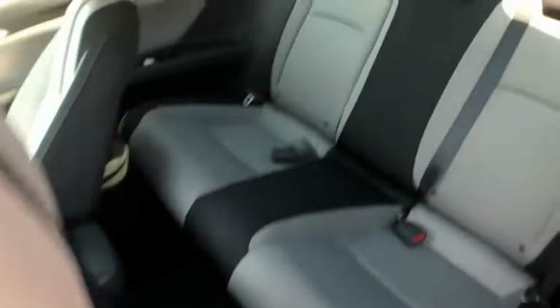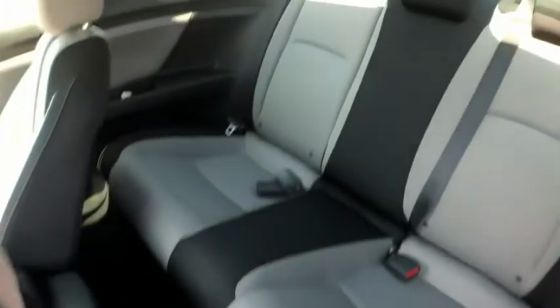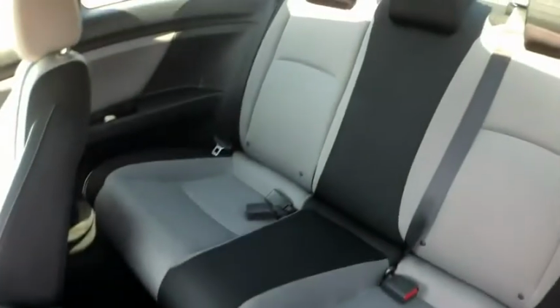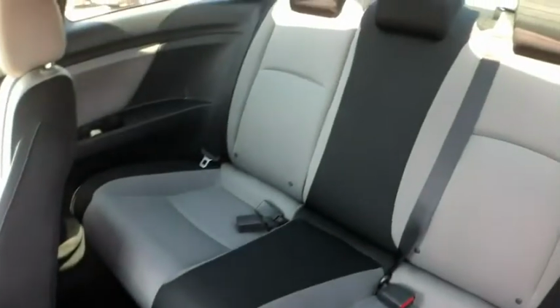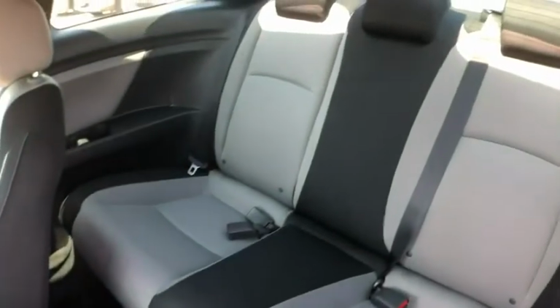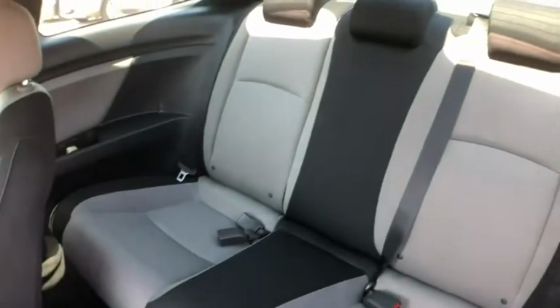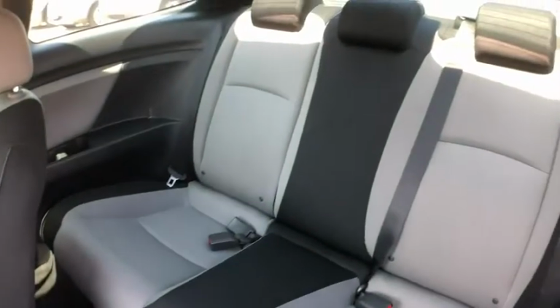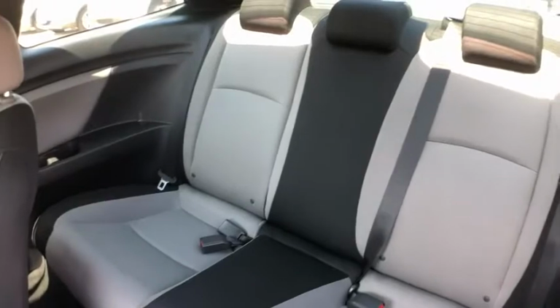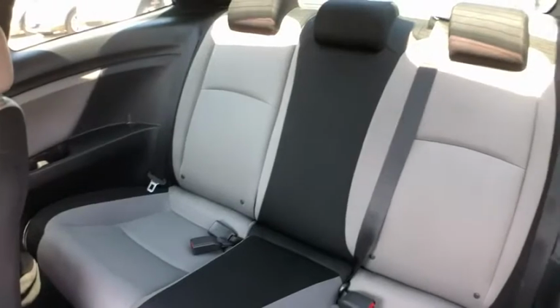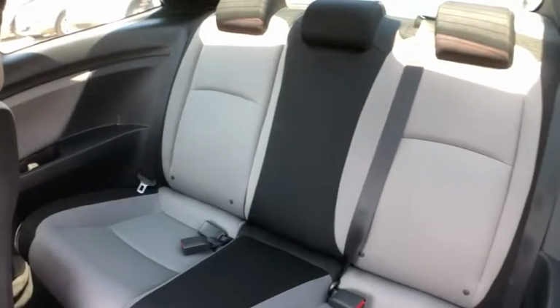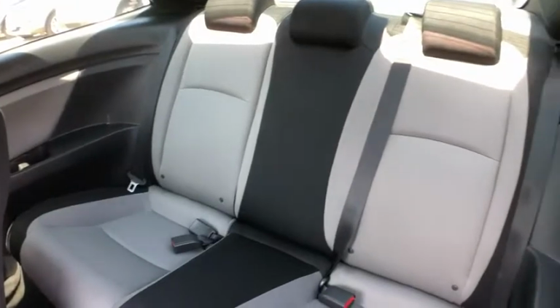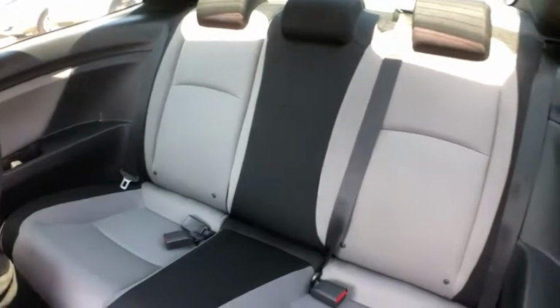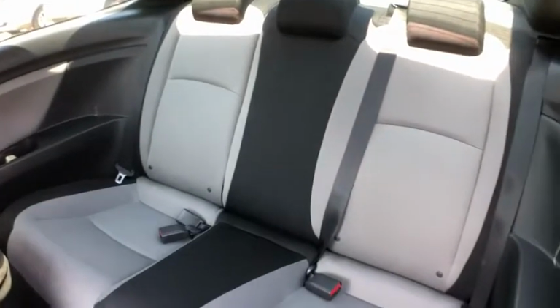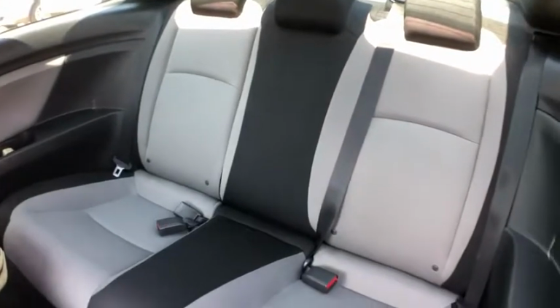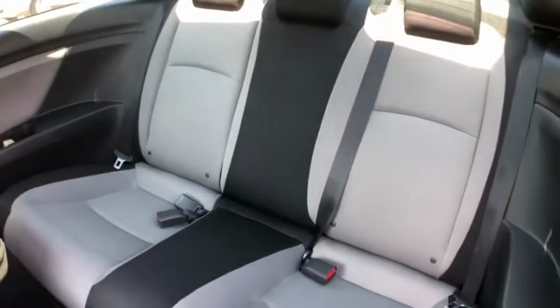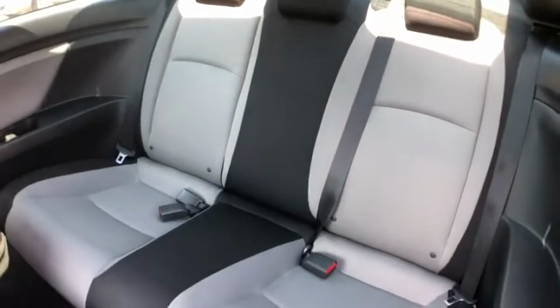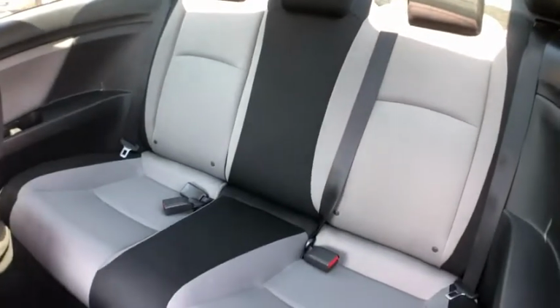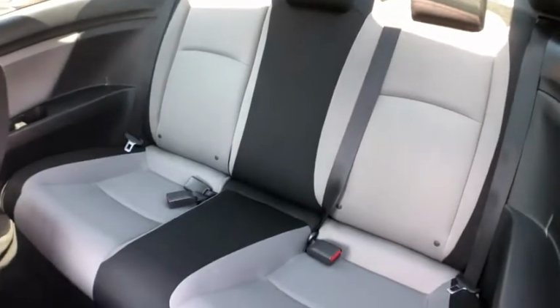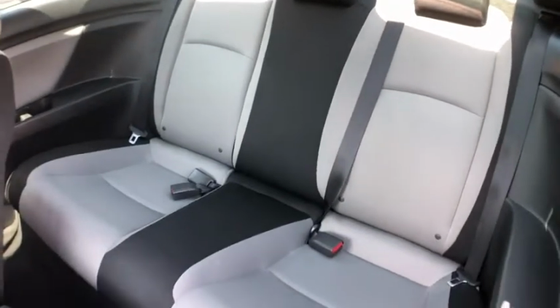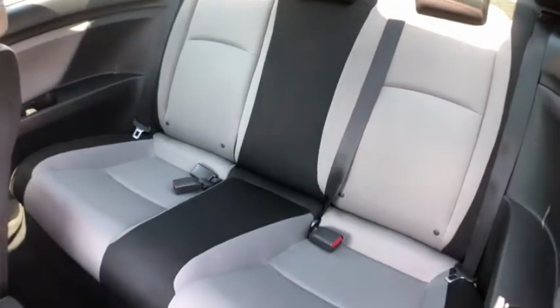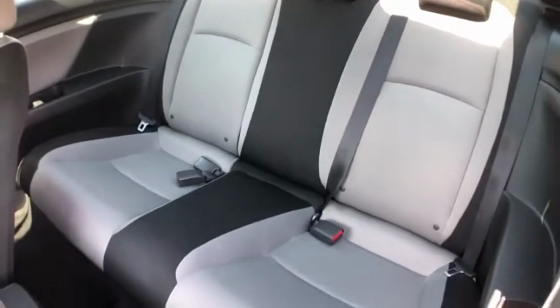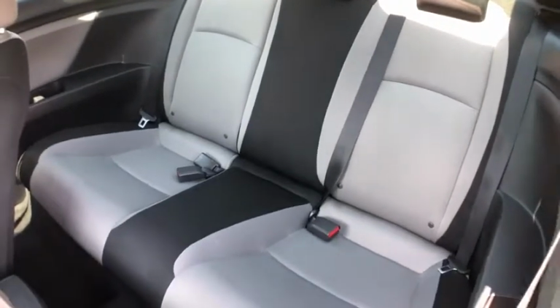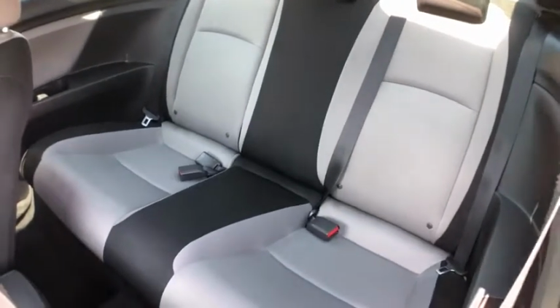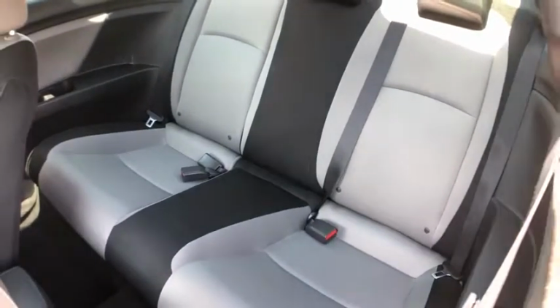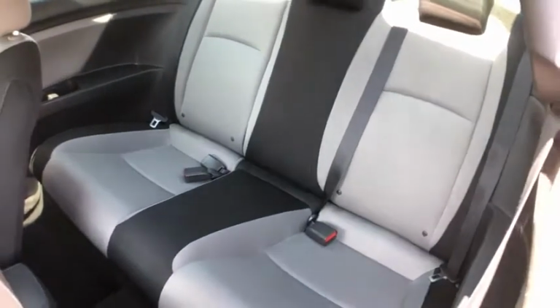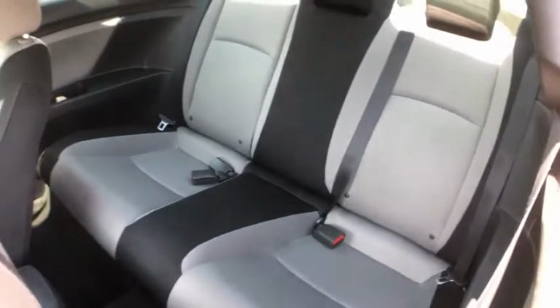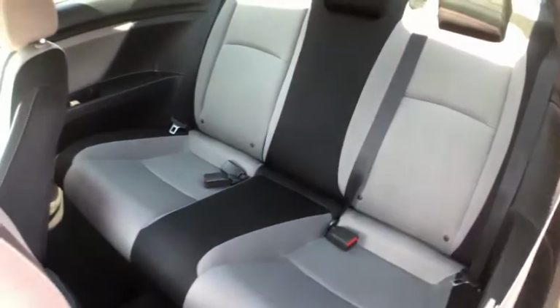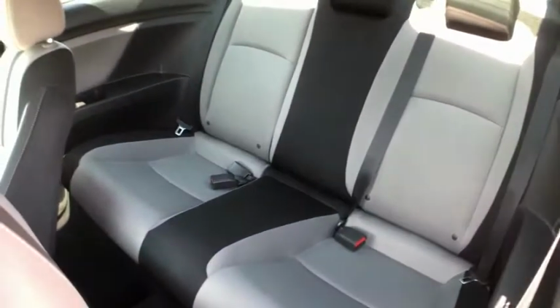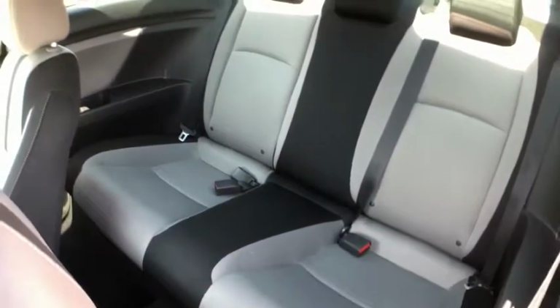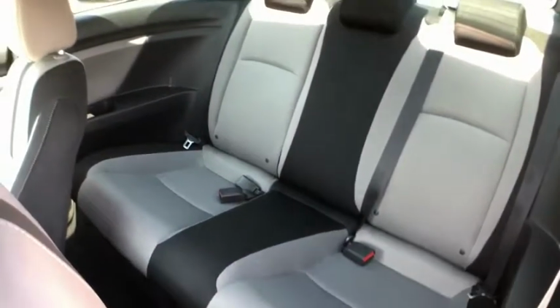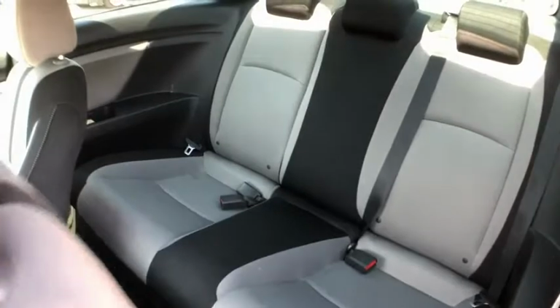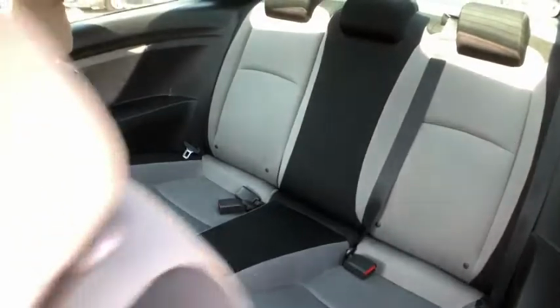Additional features include cloth seat trim, driver vanity mirror, front reading lamps, tilt steering wheel, front bucket seats, and passenger vanity mirror.